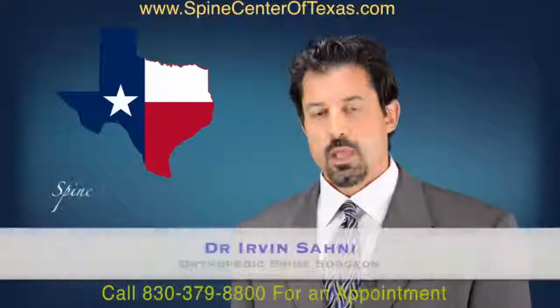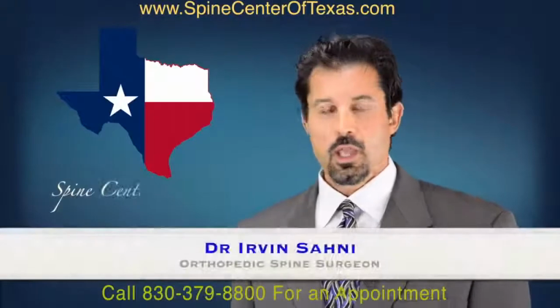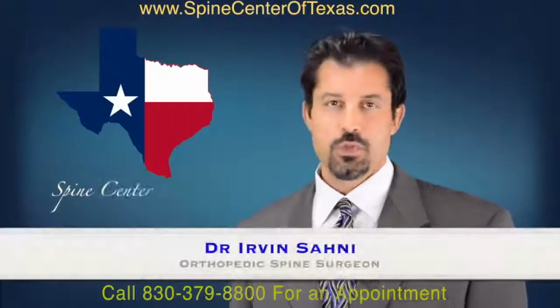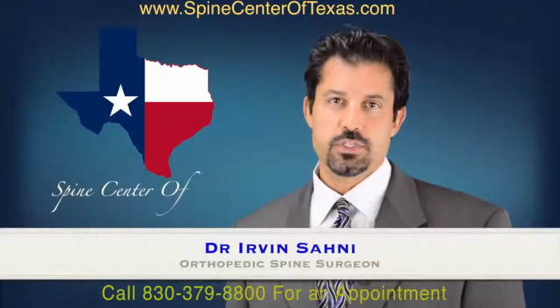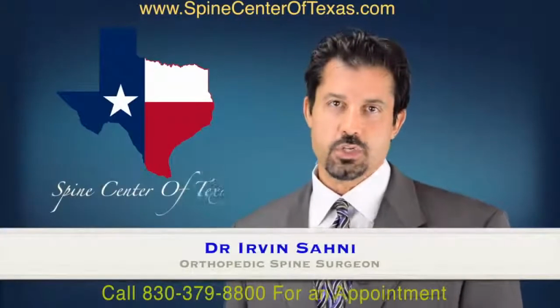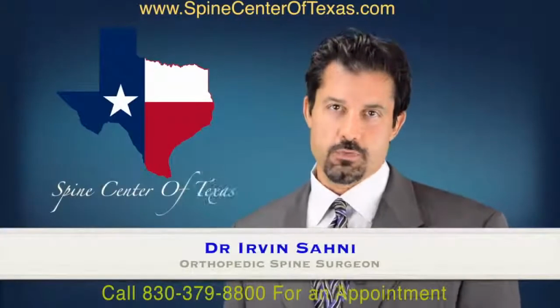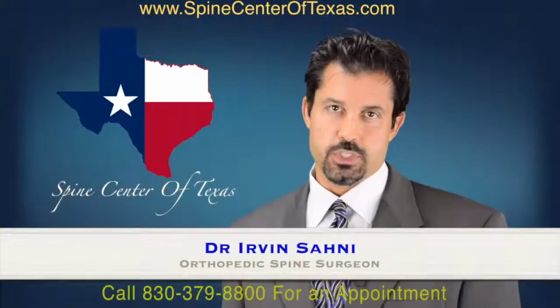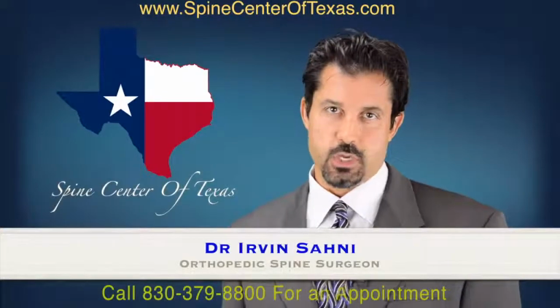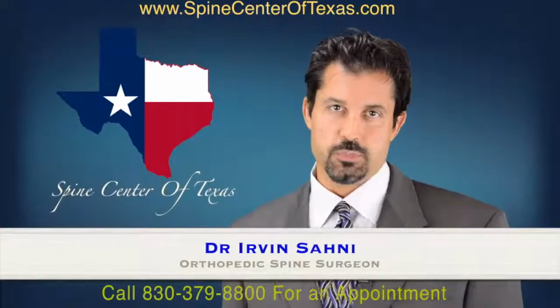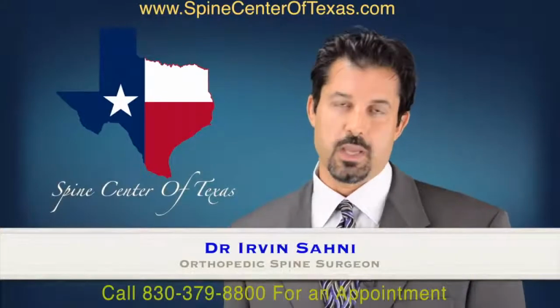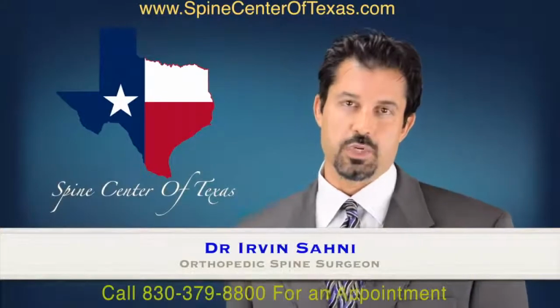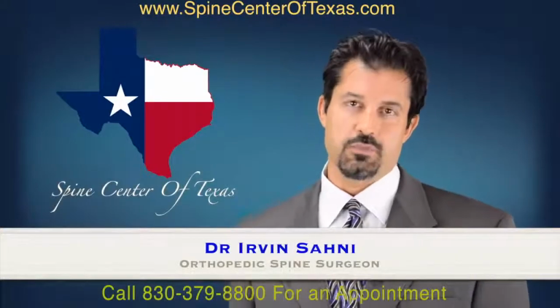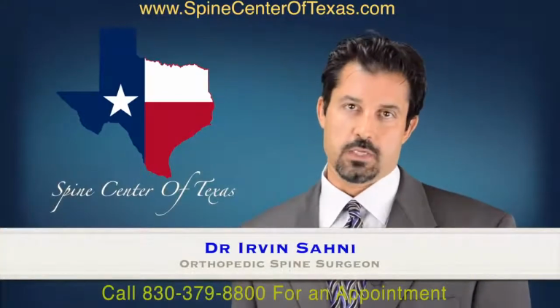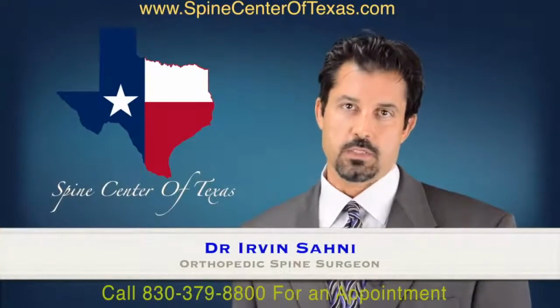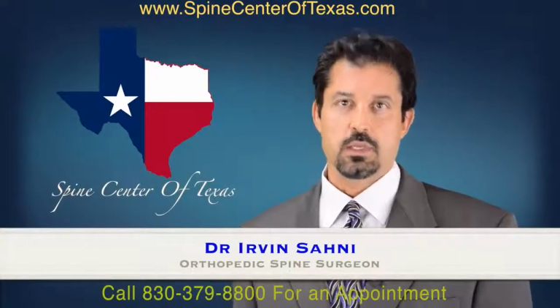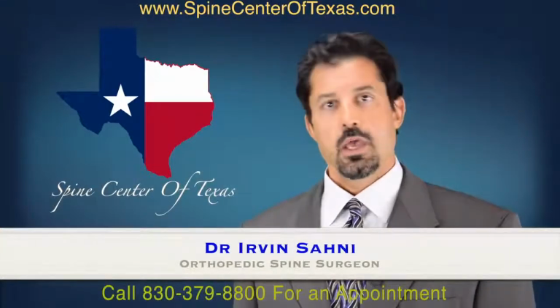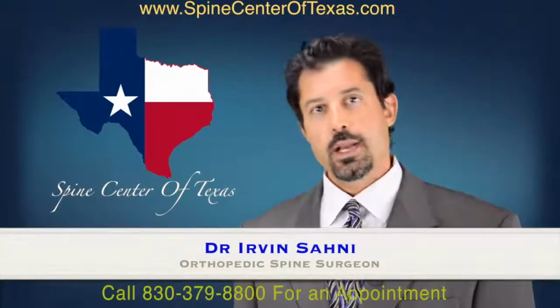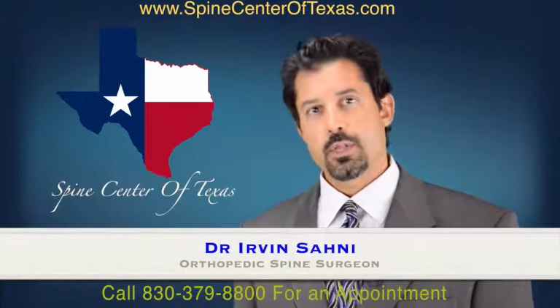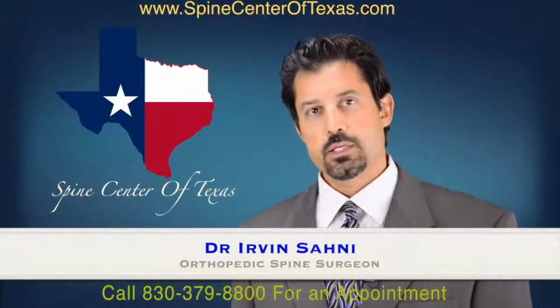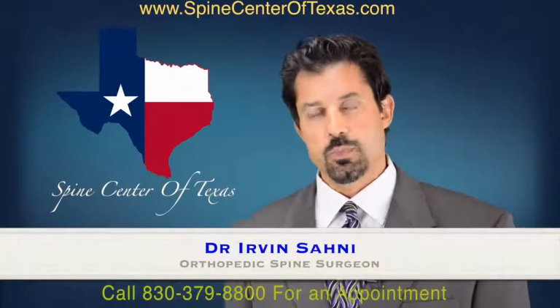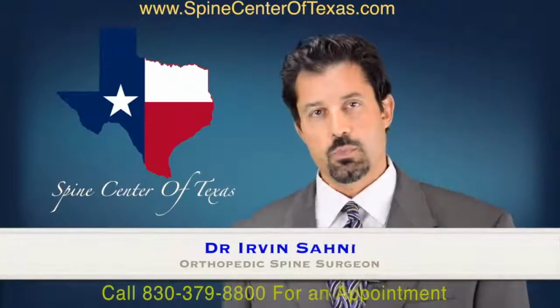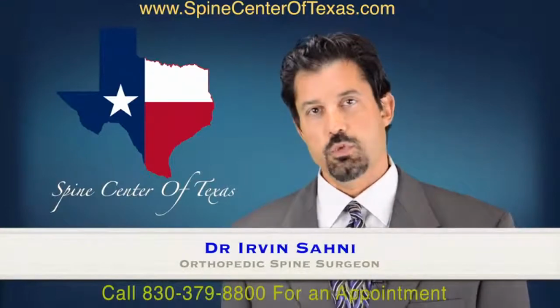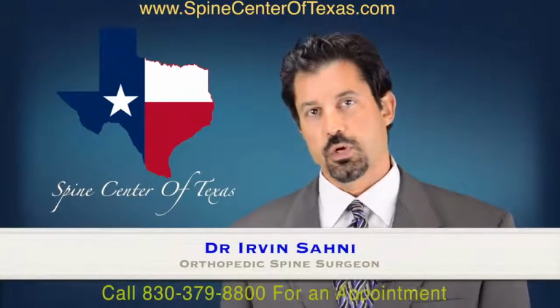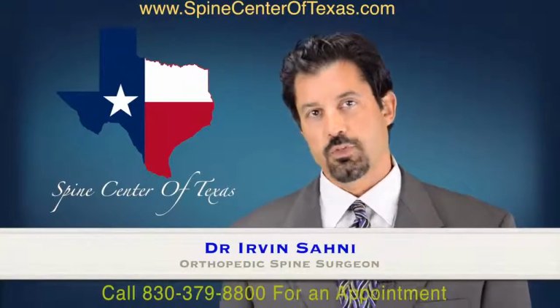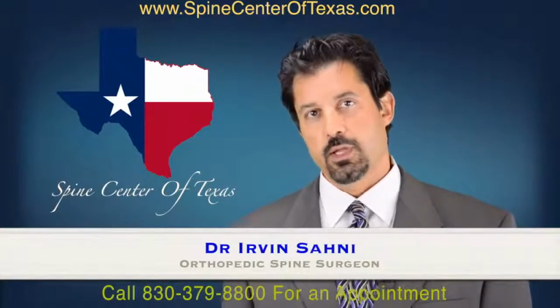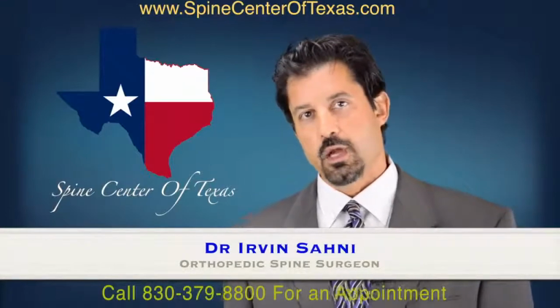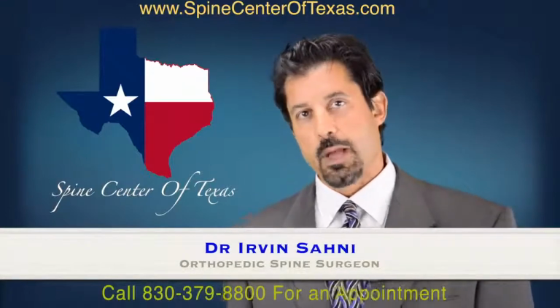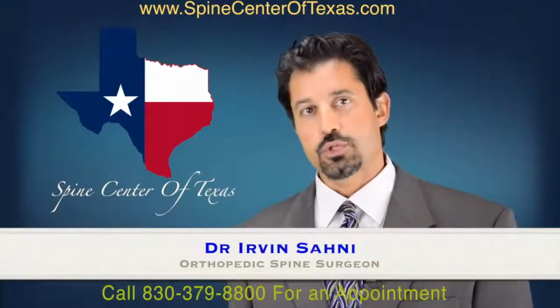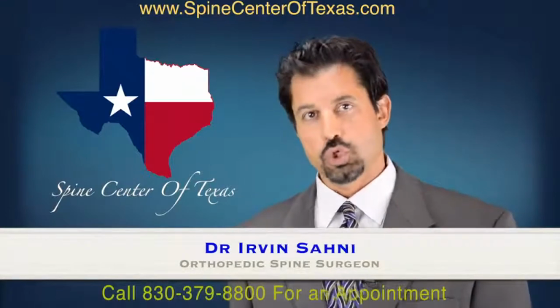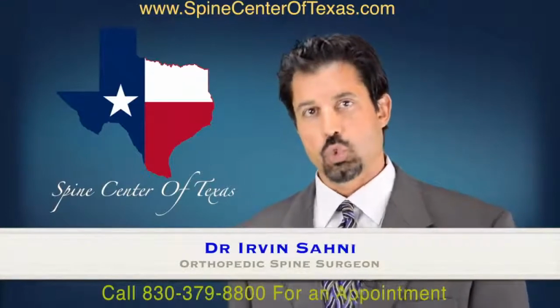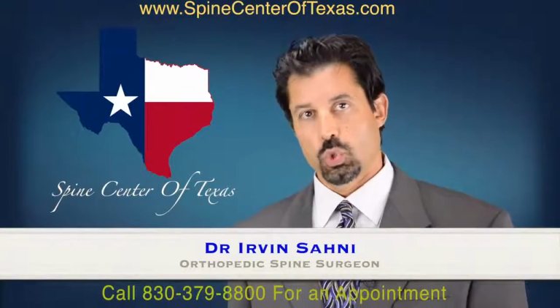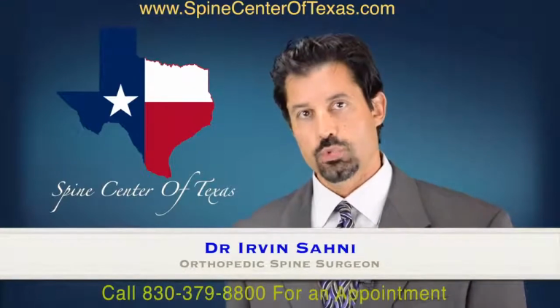Hello, this is Dr. Irvin Sonny with Spine Center of Texas, and I would like to speak with you briefly about surgical wounds.